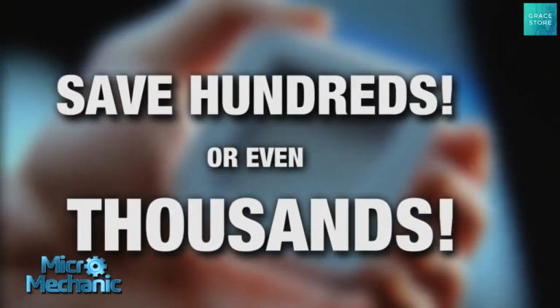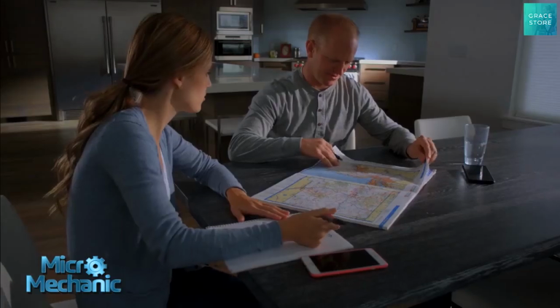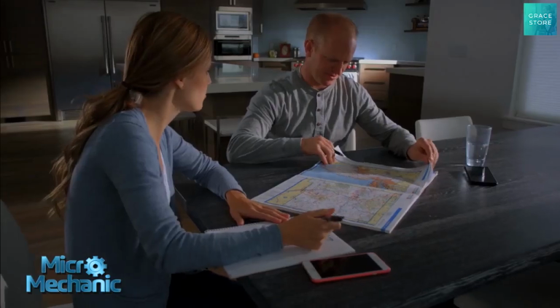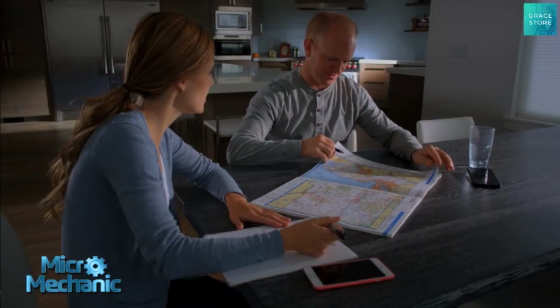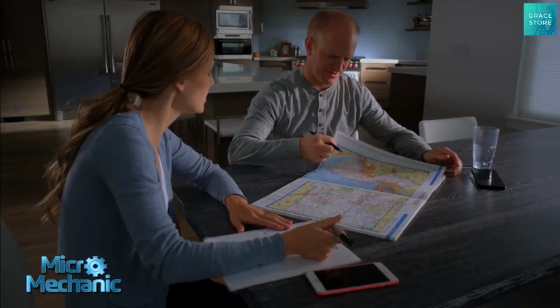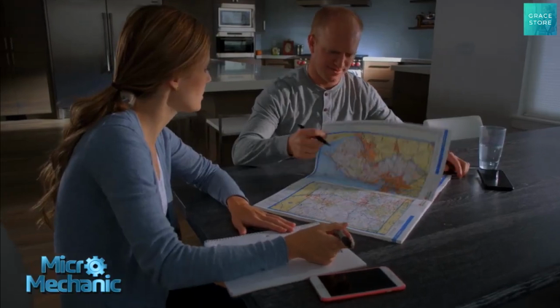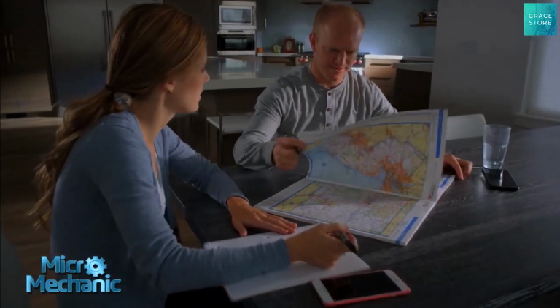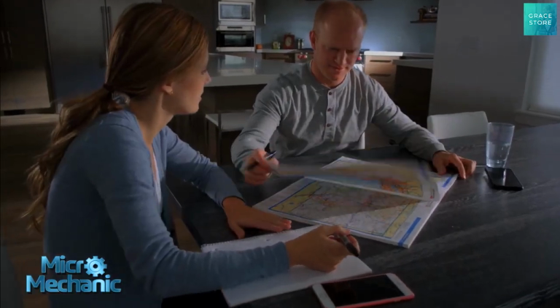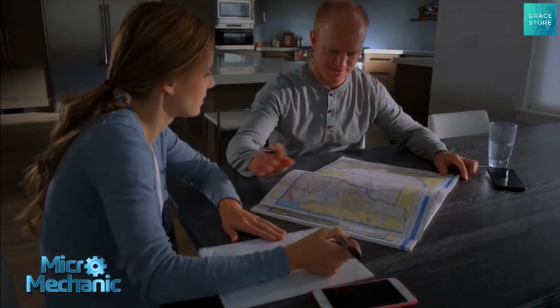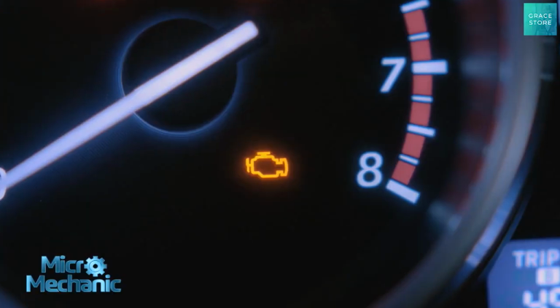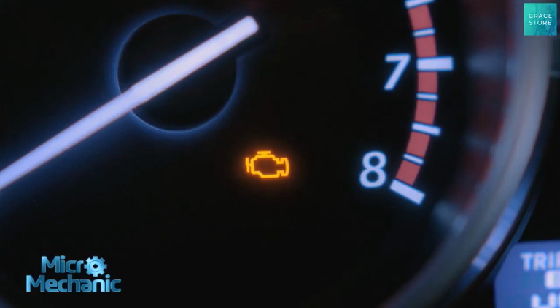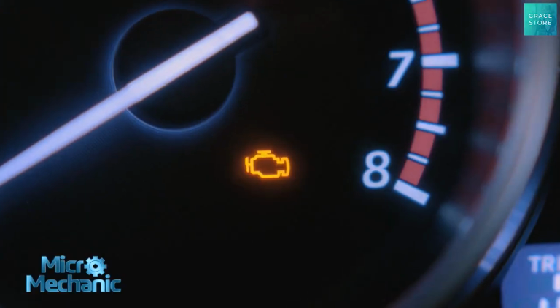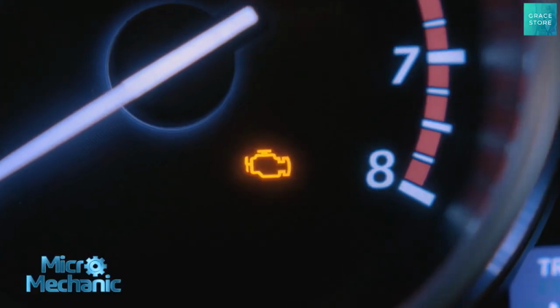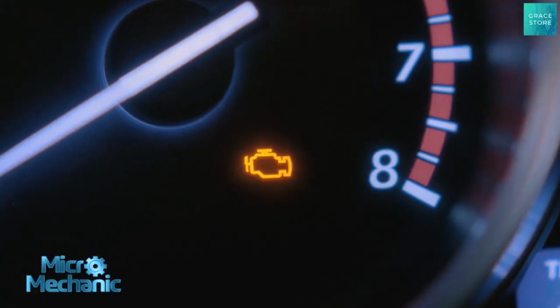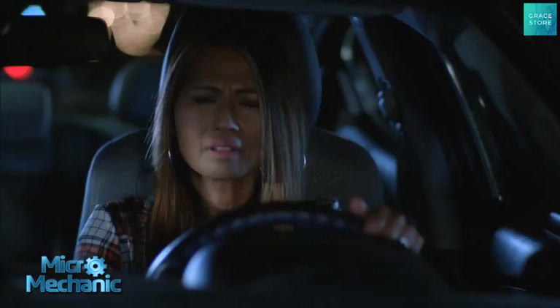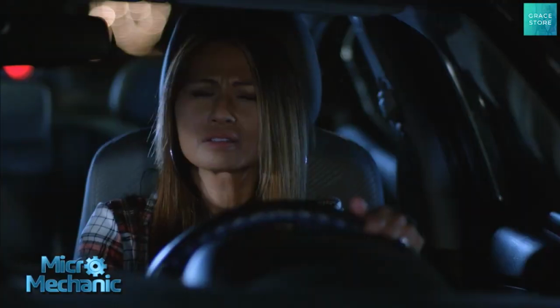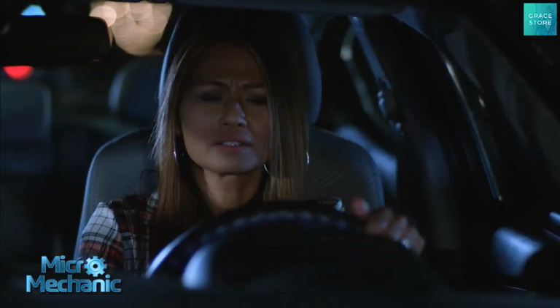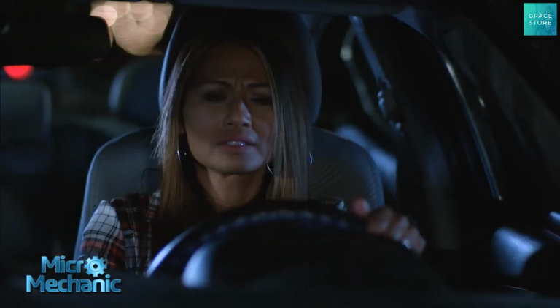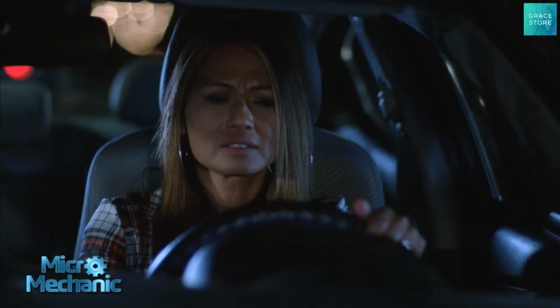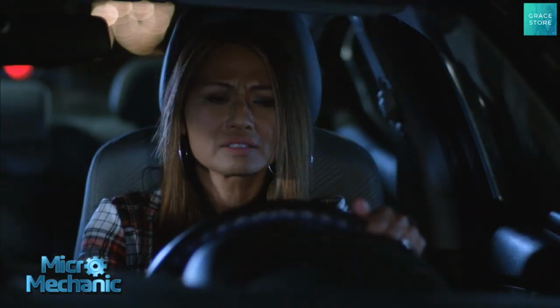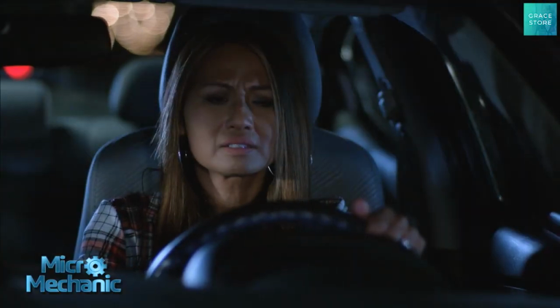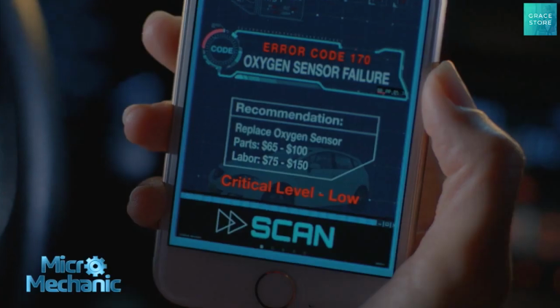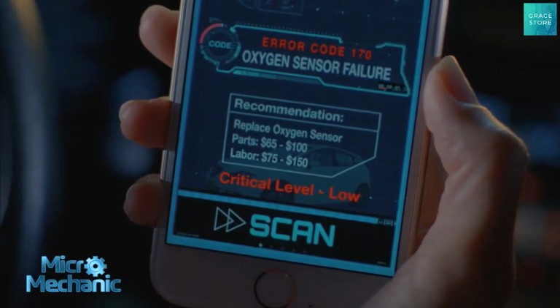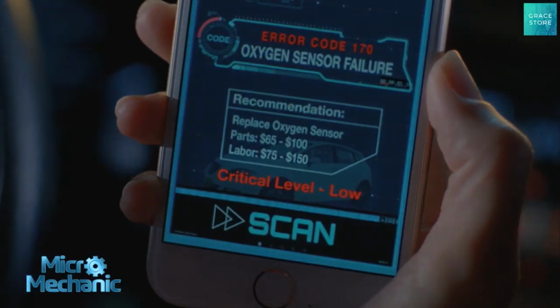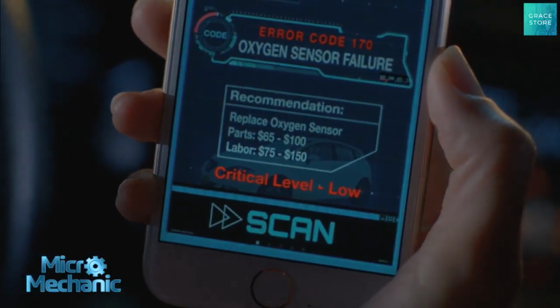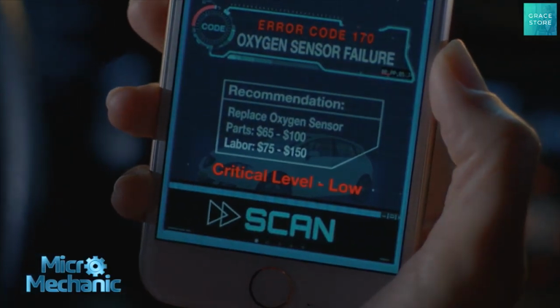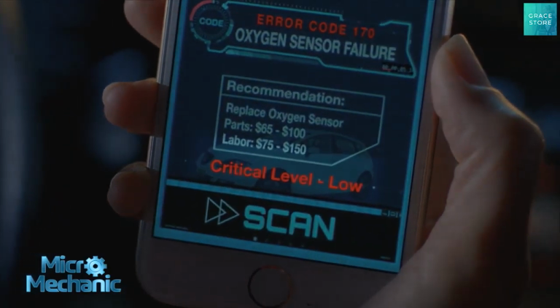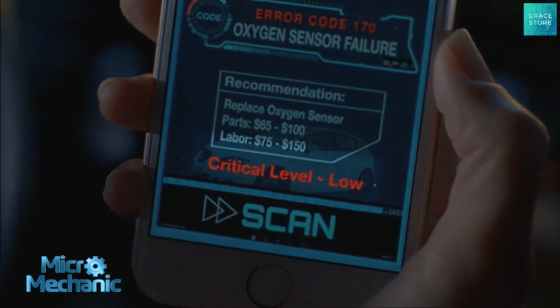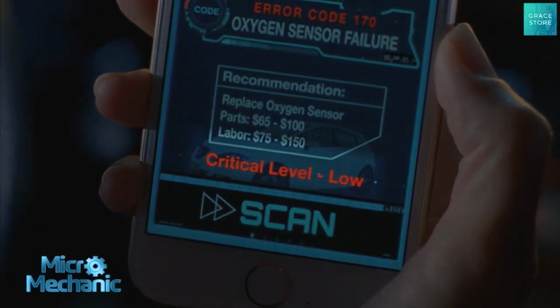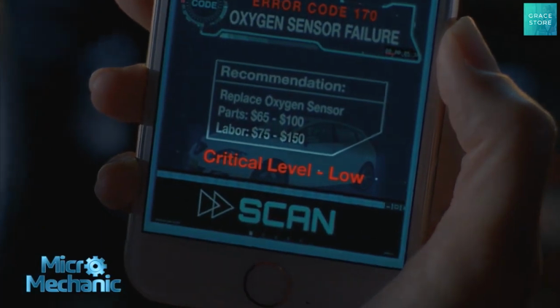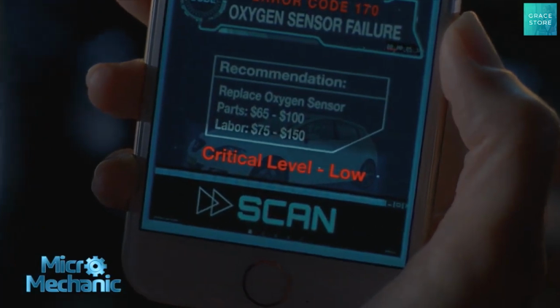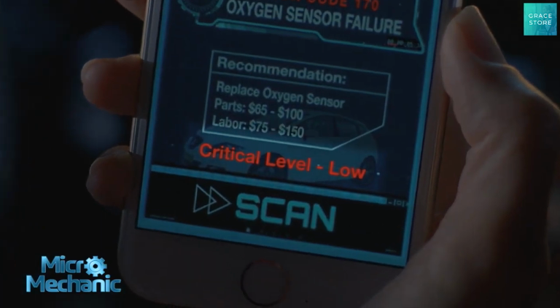And what if you're planning a trip and your engine light is on? Is it safe to travel? The Micromechanic can tell you that too.